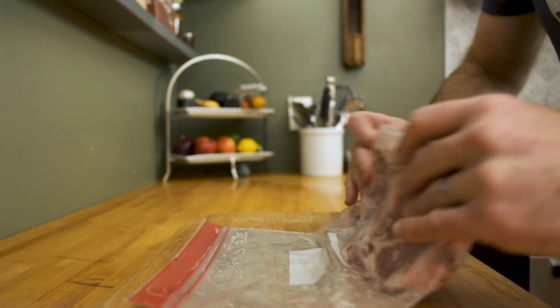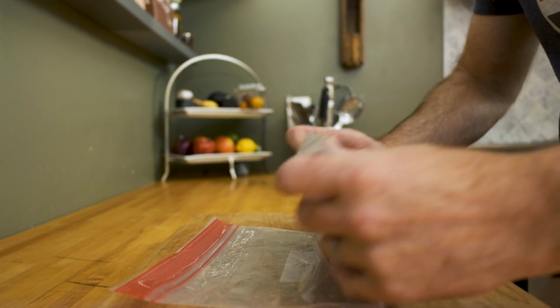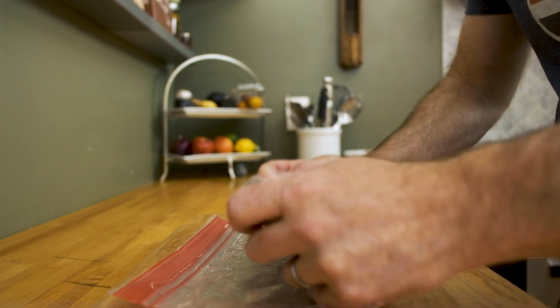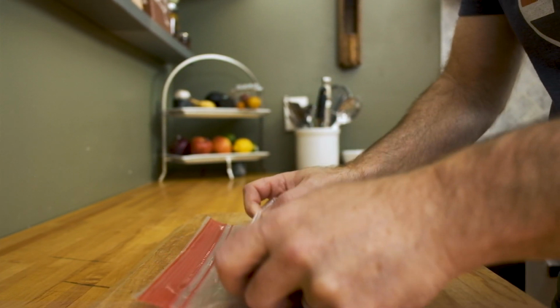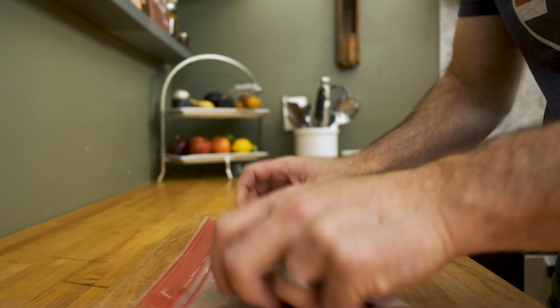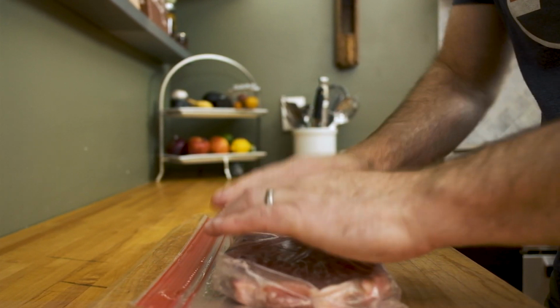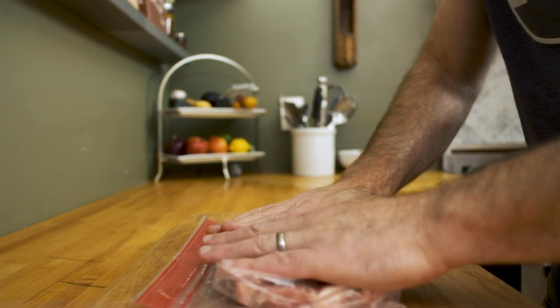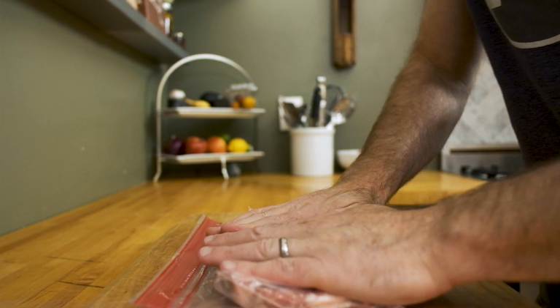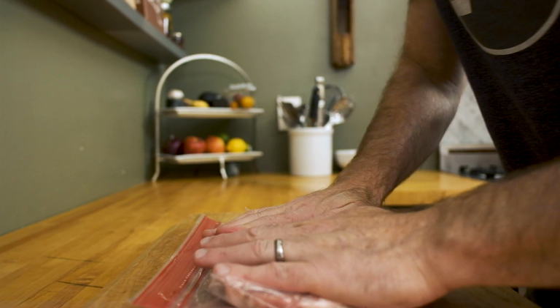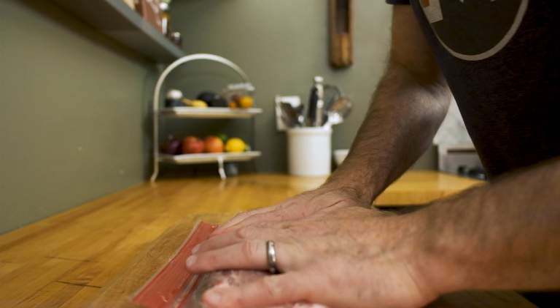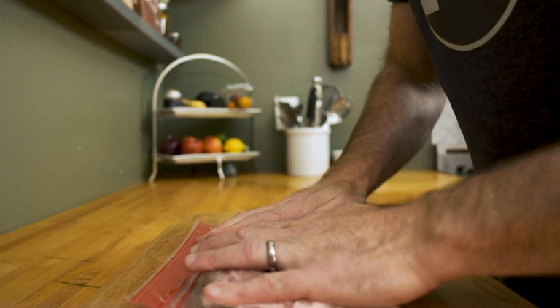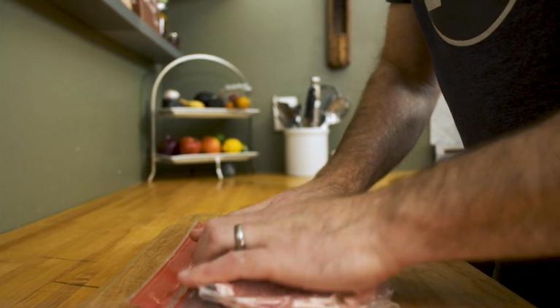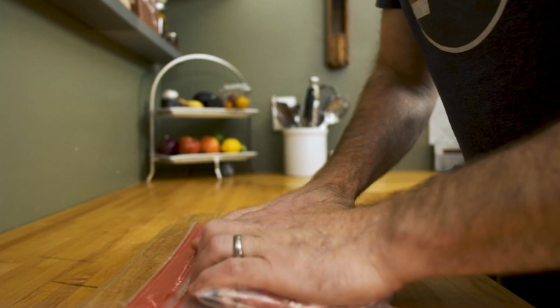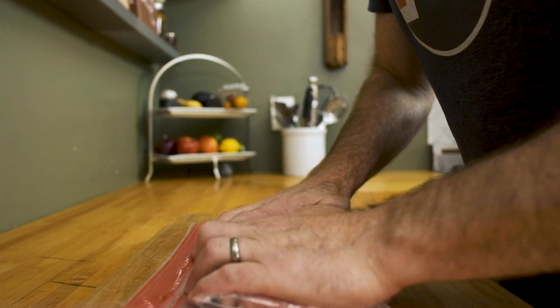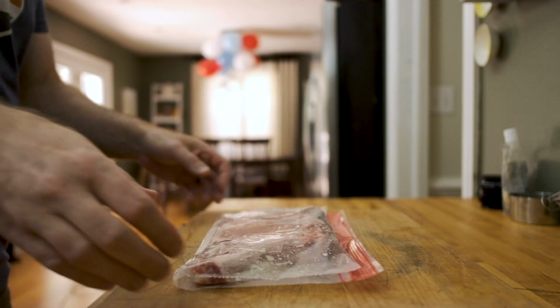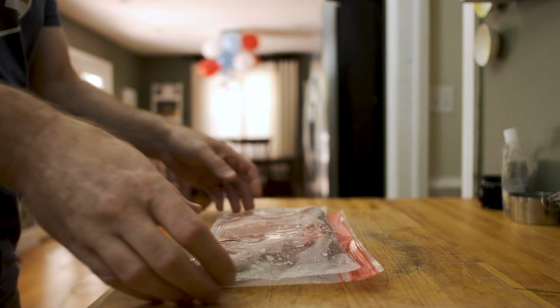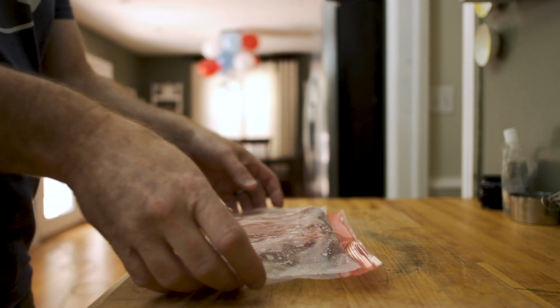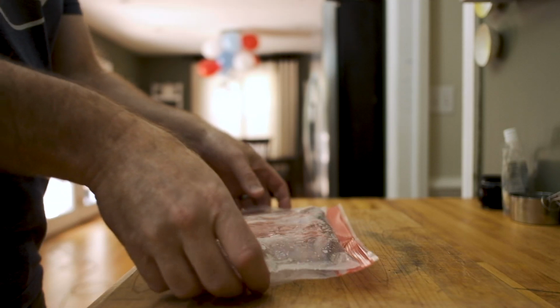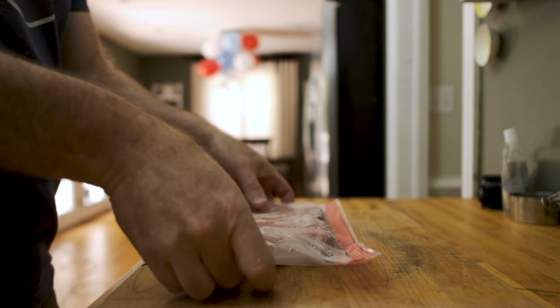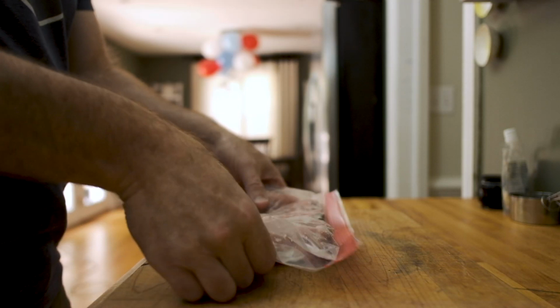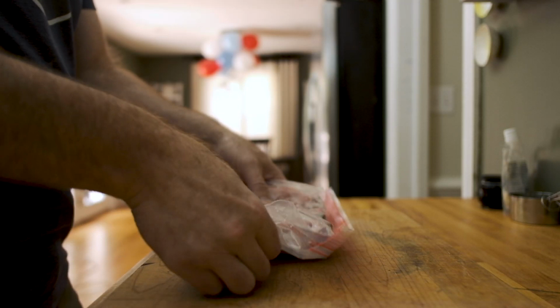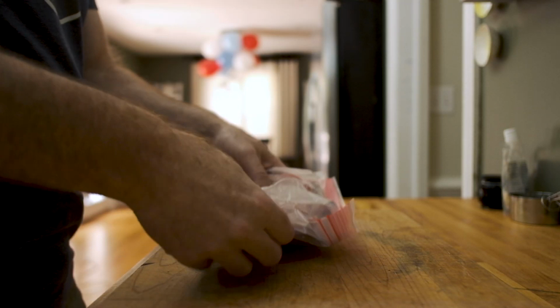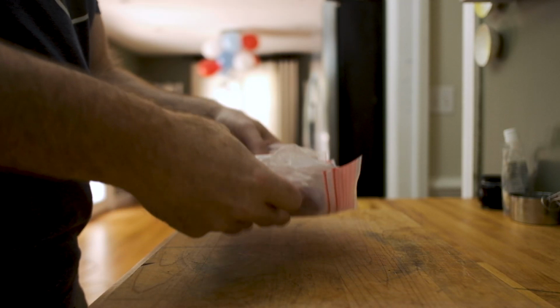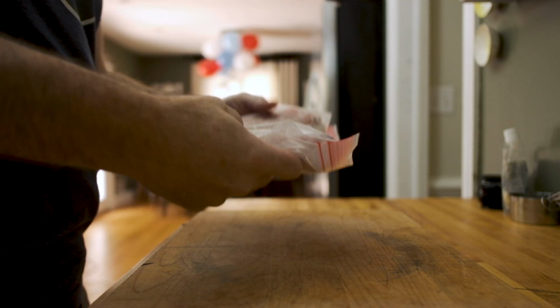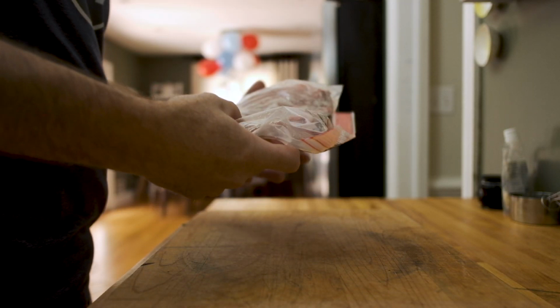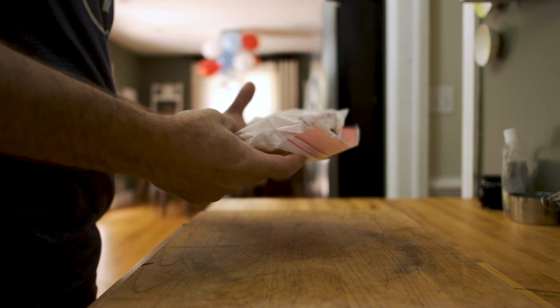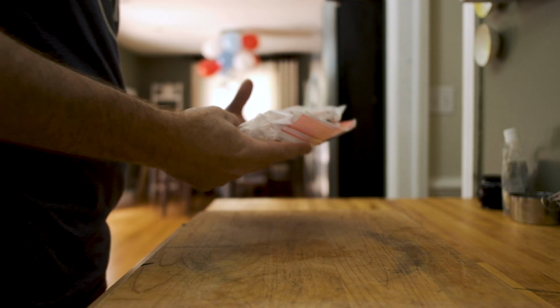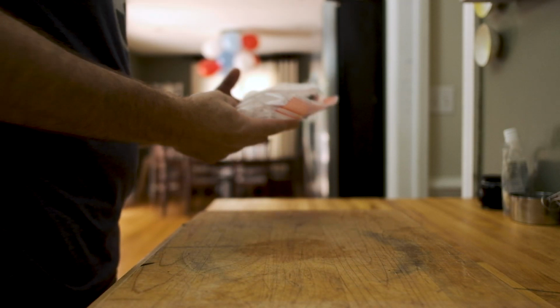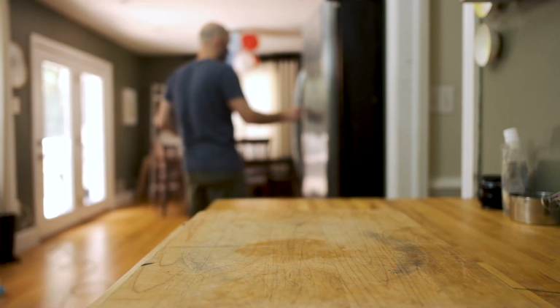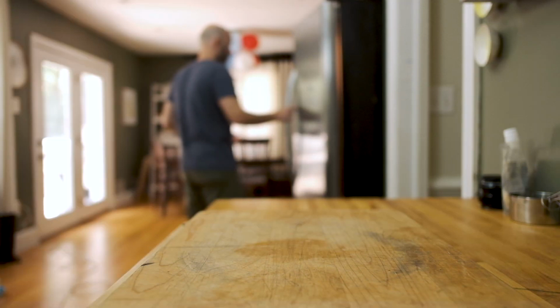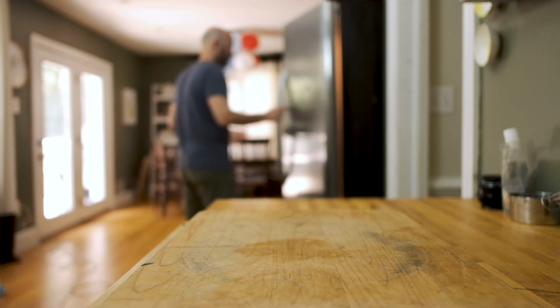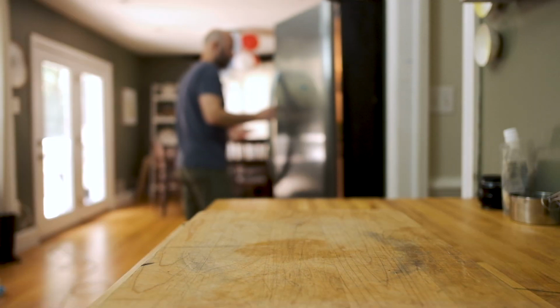As the pork rests, the enzymes in the Shiokoji will tenderize the meat and they're going to help enhance the umami flavor in the pork.